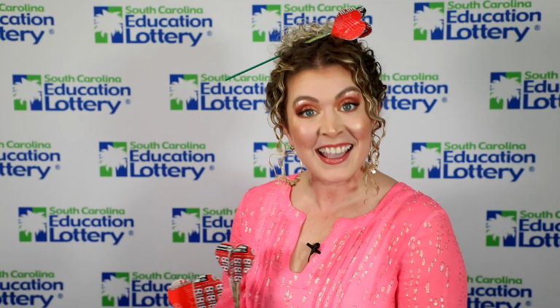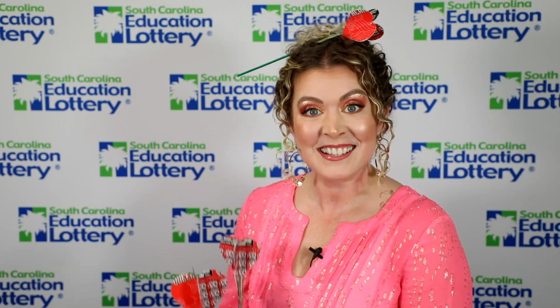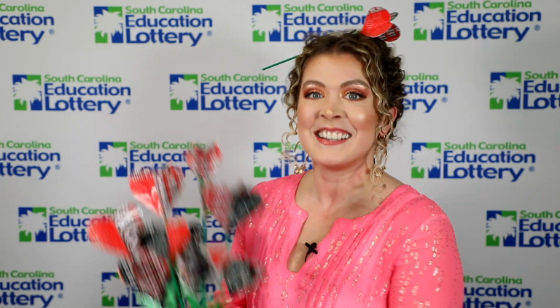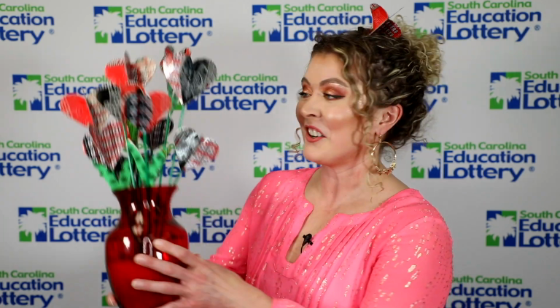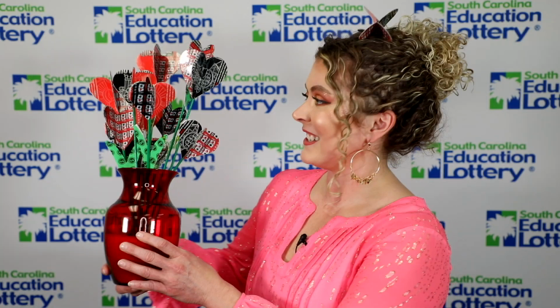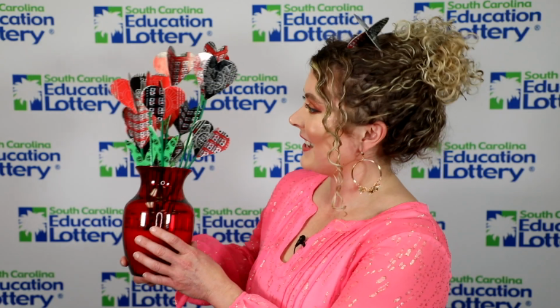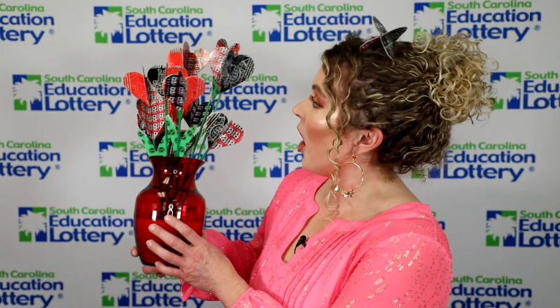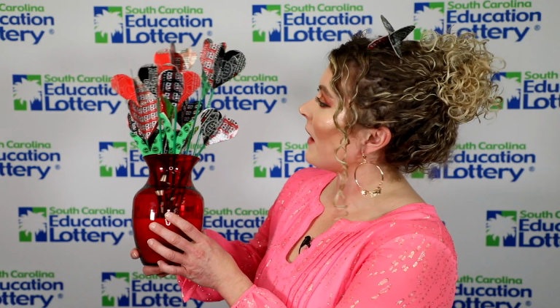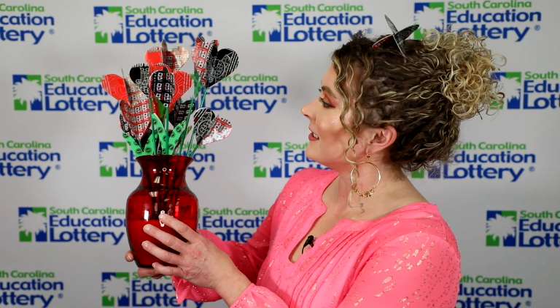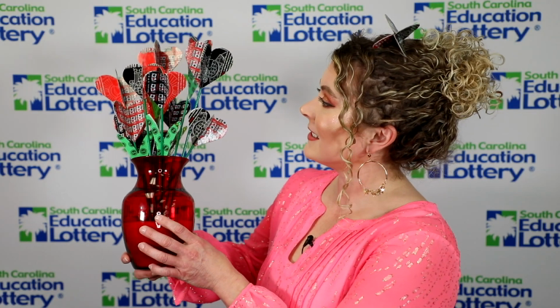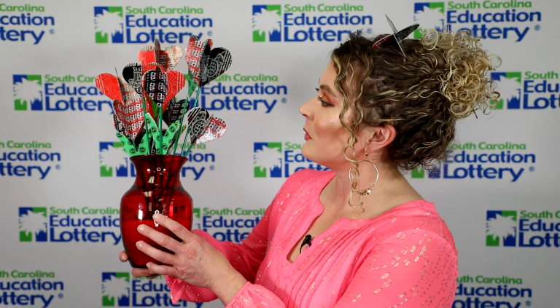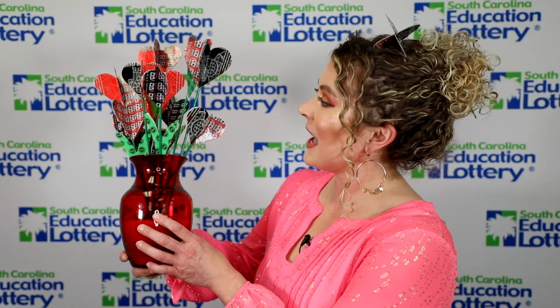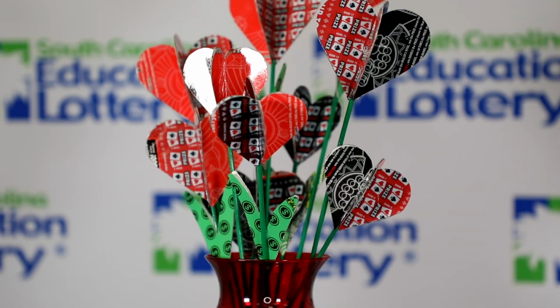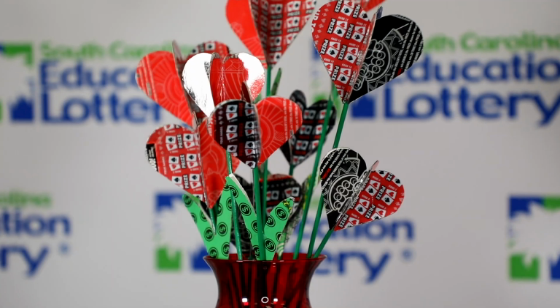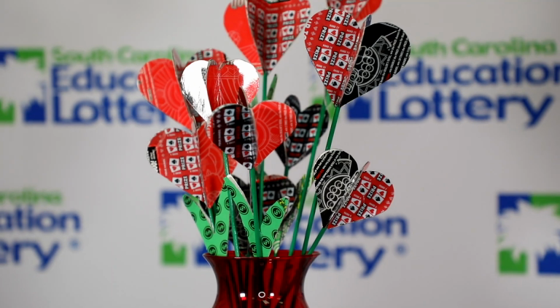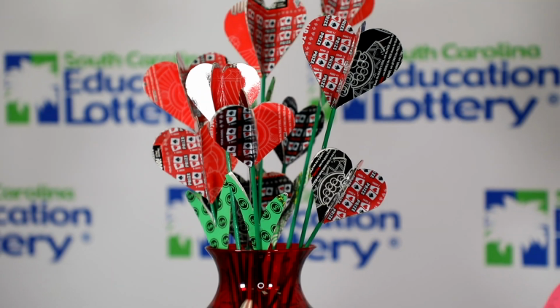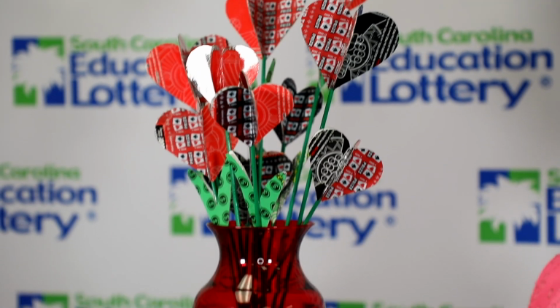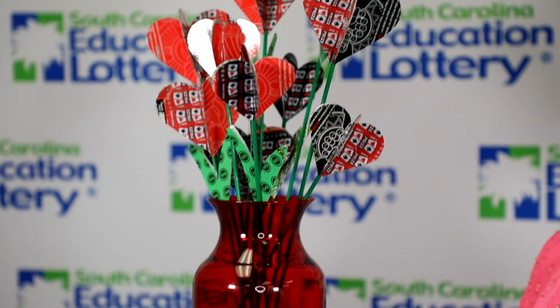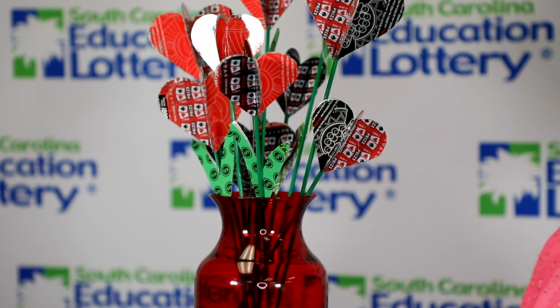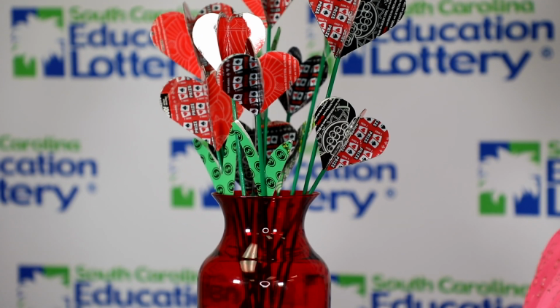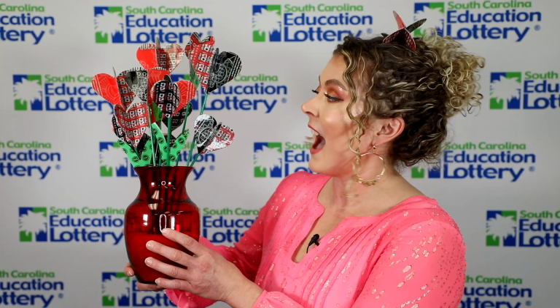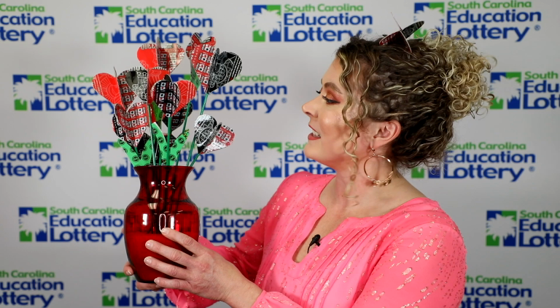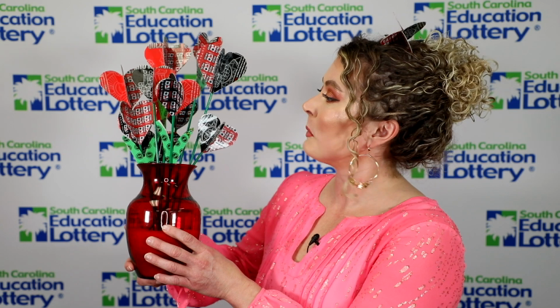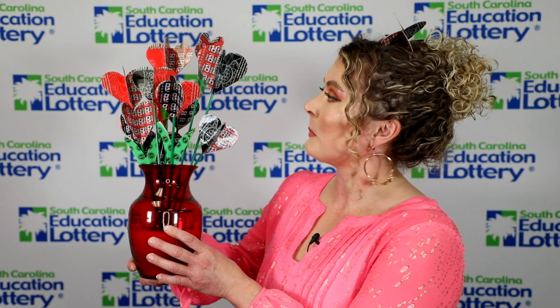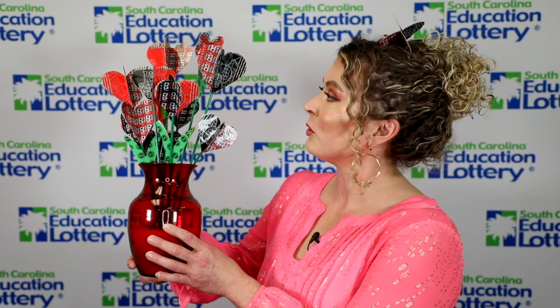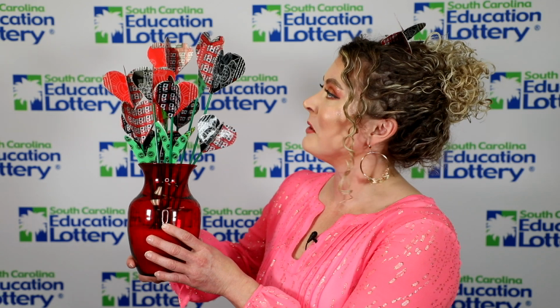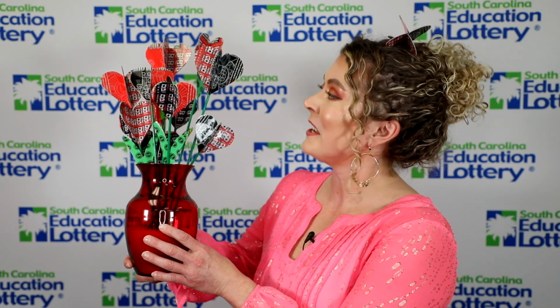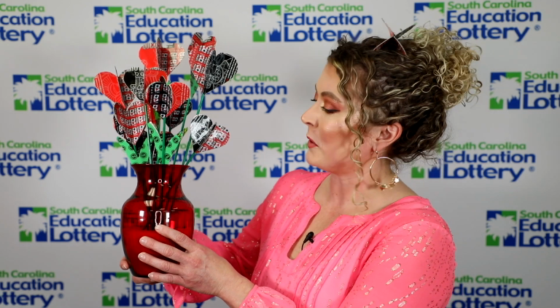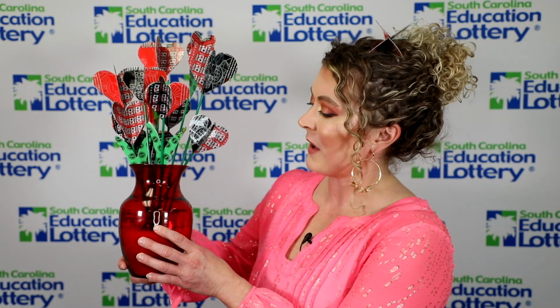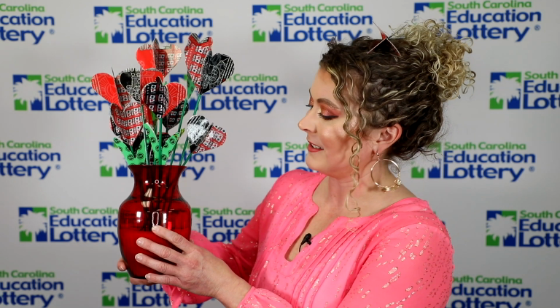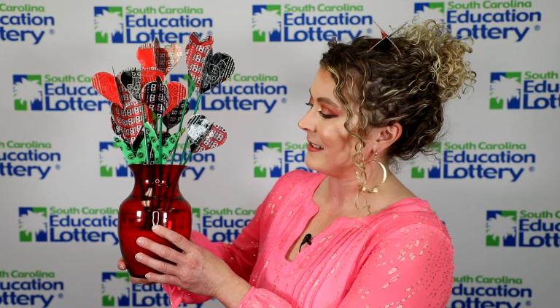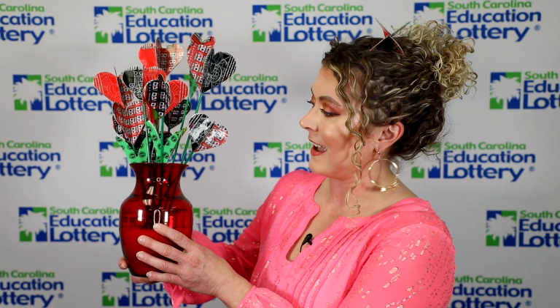And here it is — our Valentine's Day bouquet made out of voided instant tickets. I think this would be a special treat for anyone on Valentine's Day.